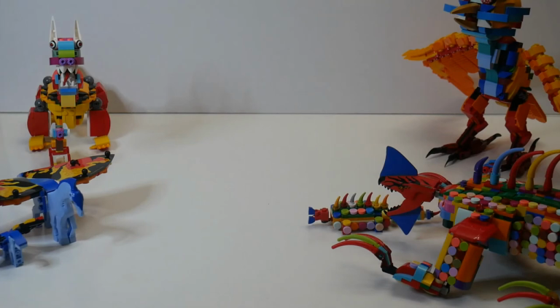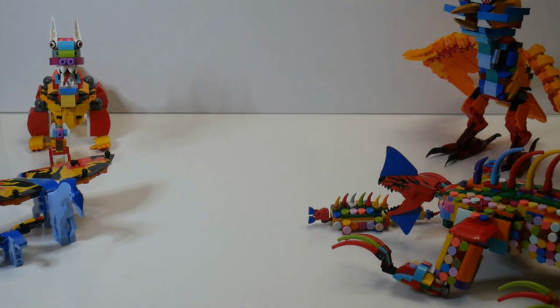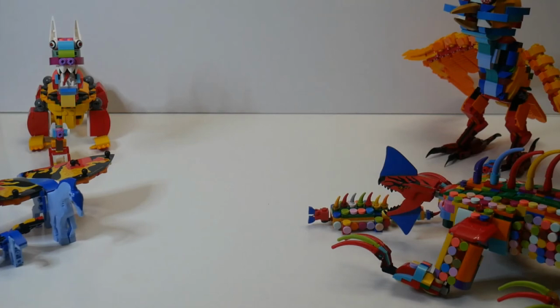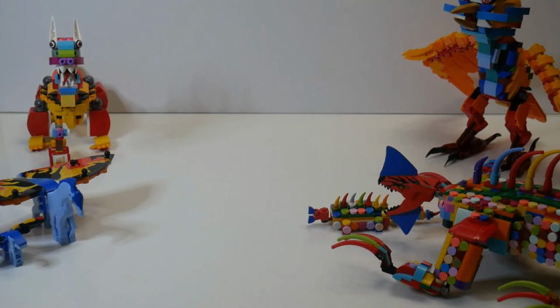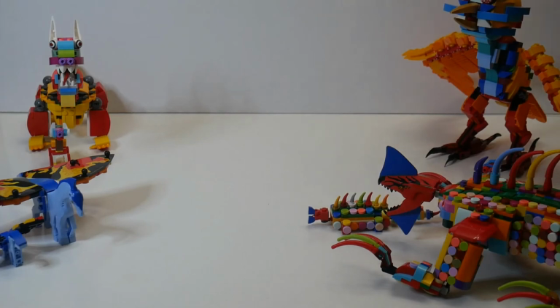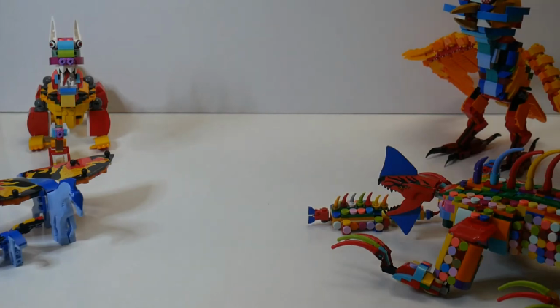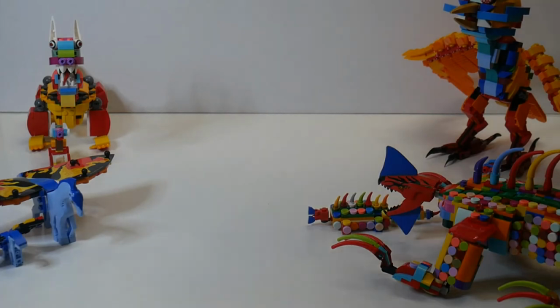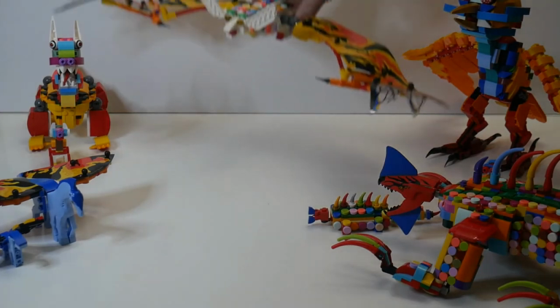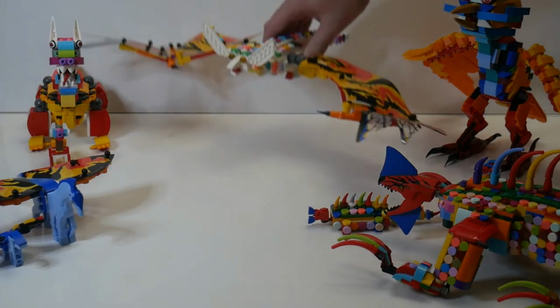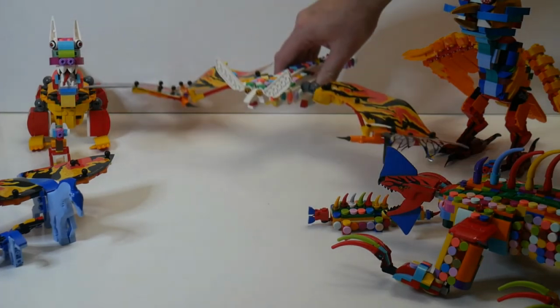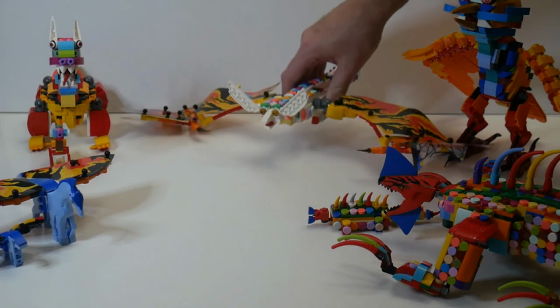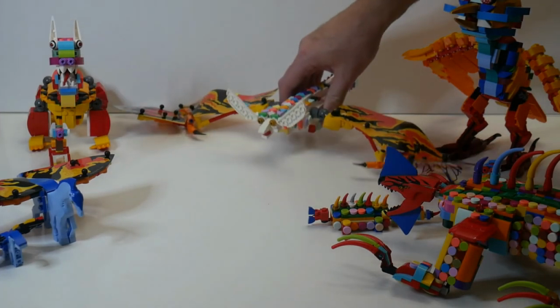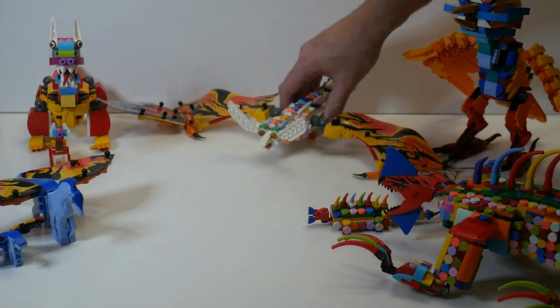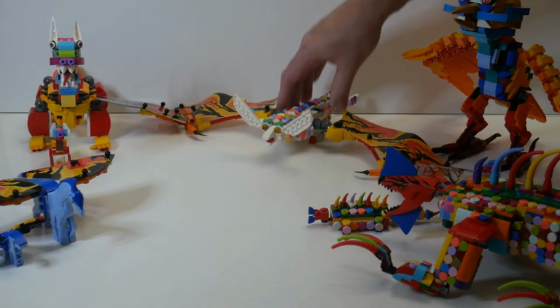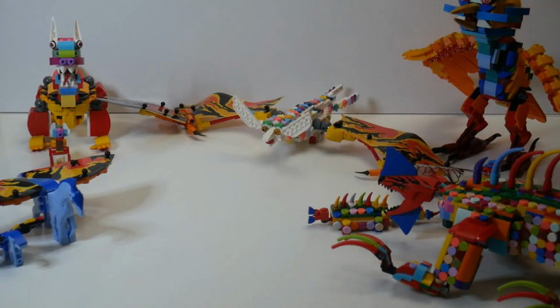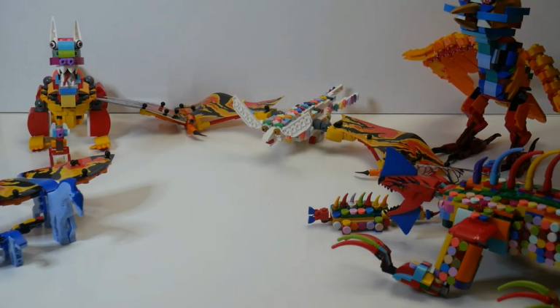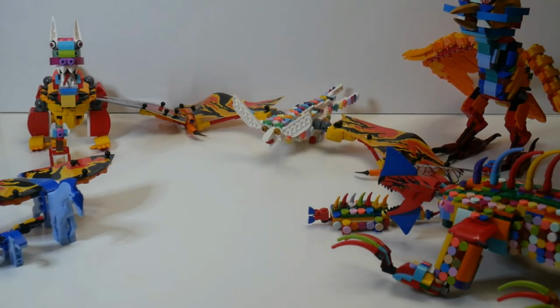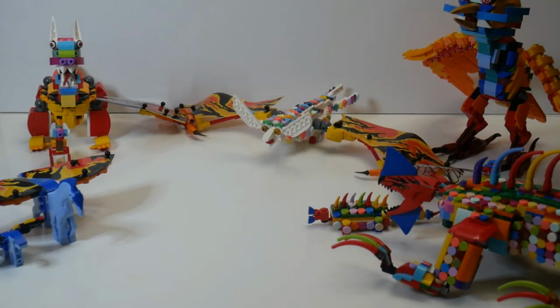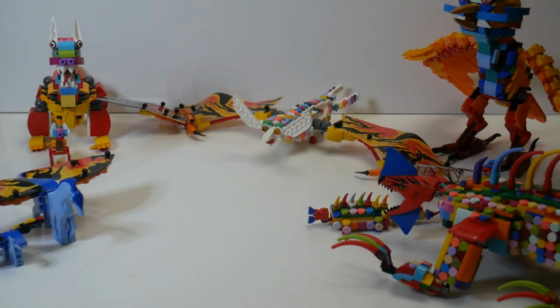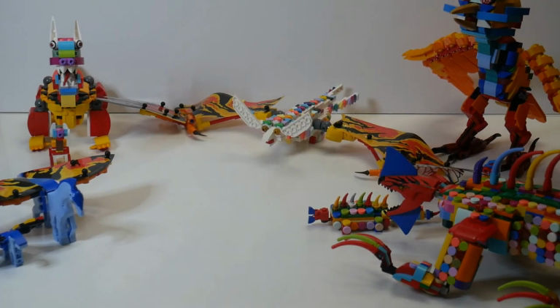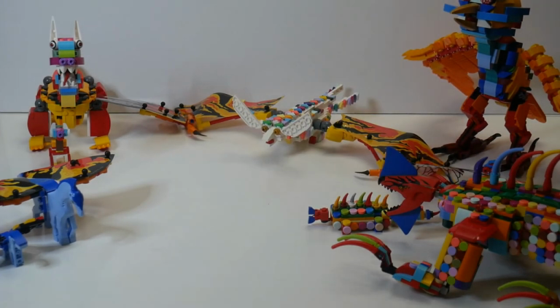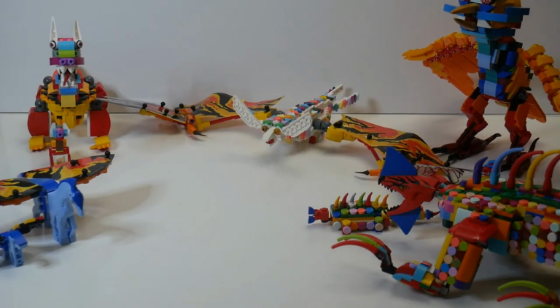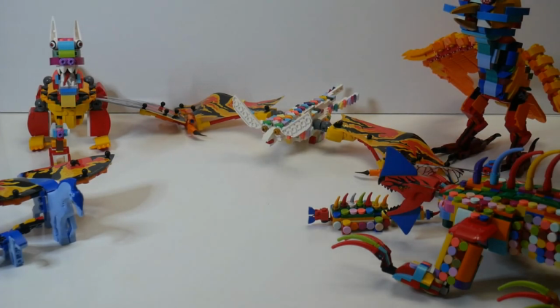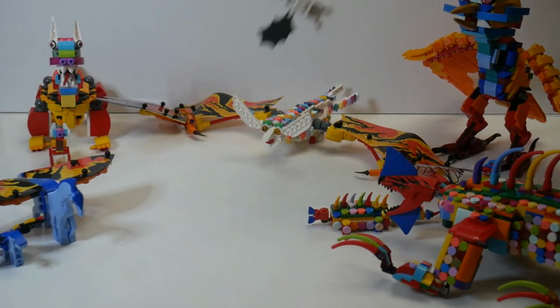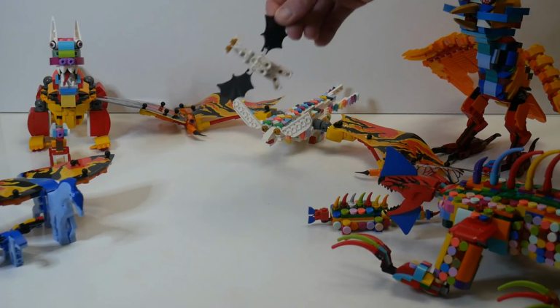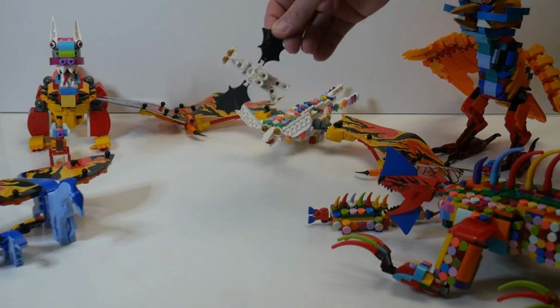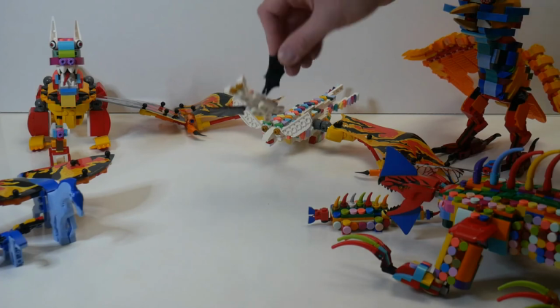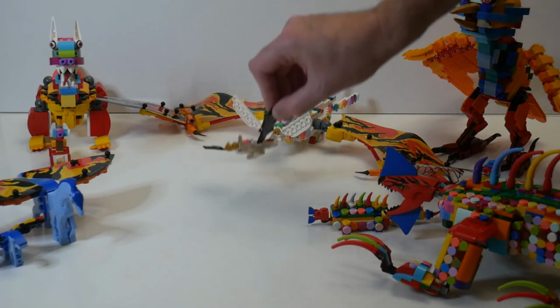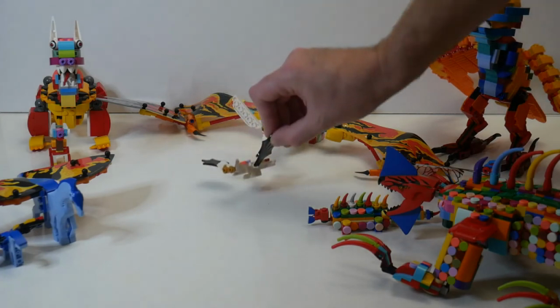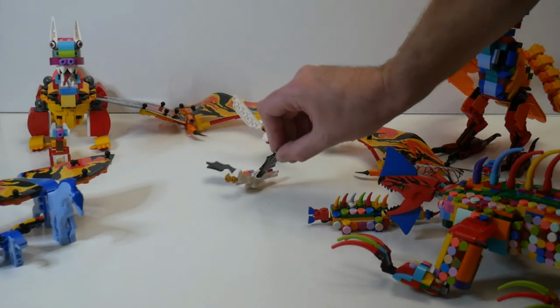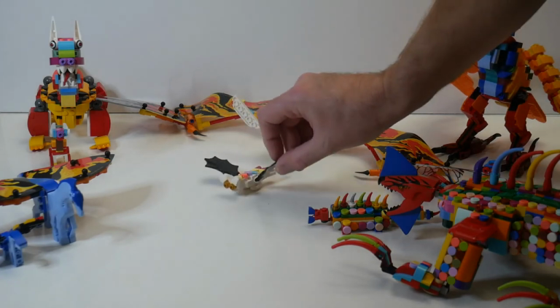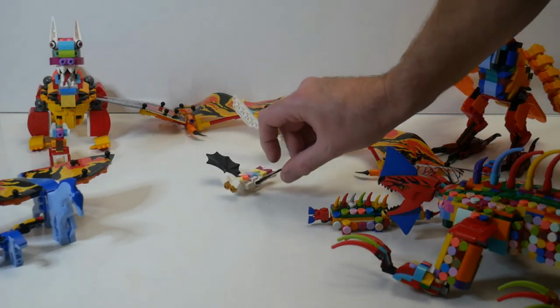And lastly, the bat. I built a miniature version of it, and luckily I had a pair of Lego black bat wings, so that was fairly easy.